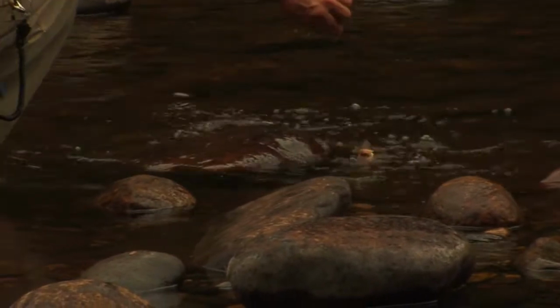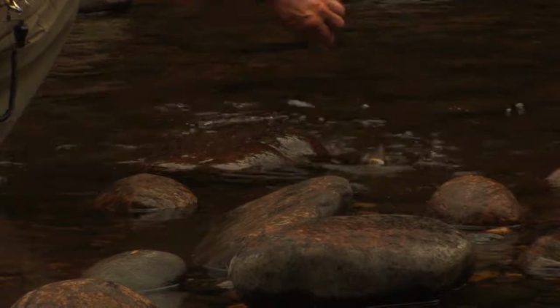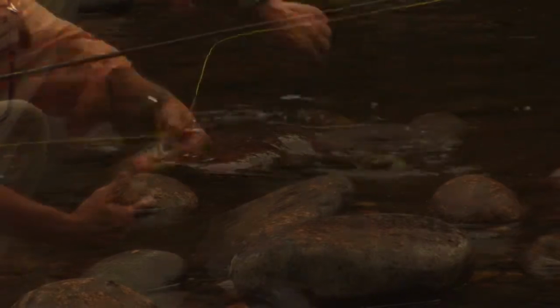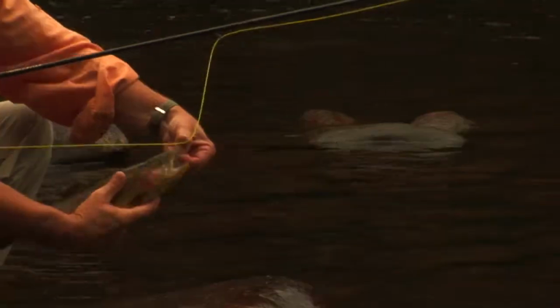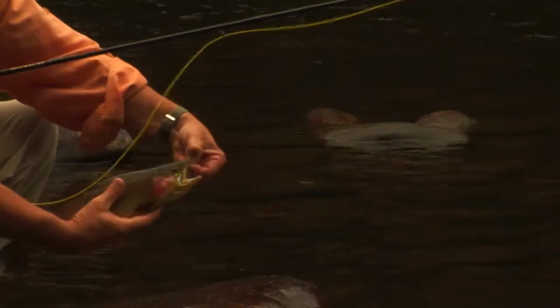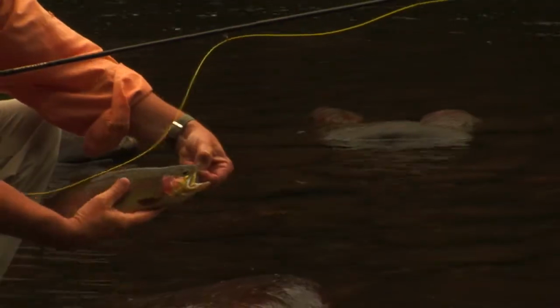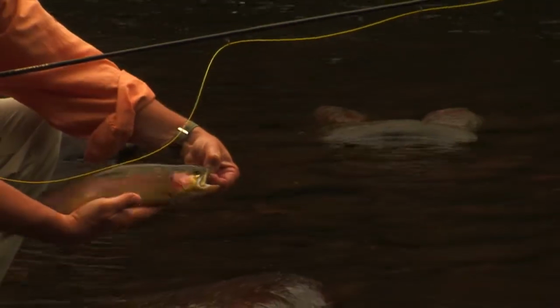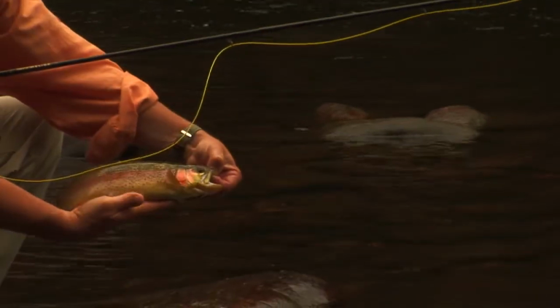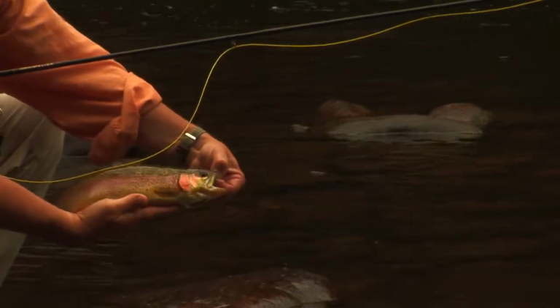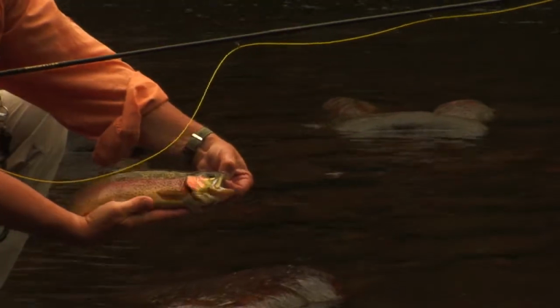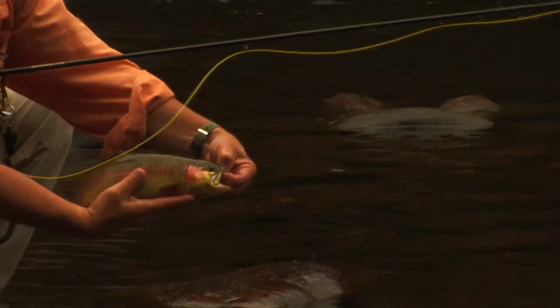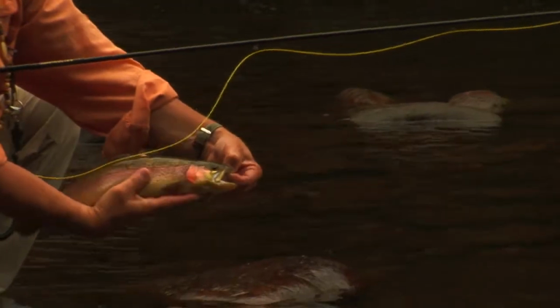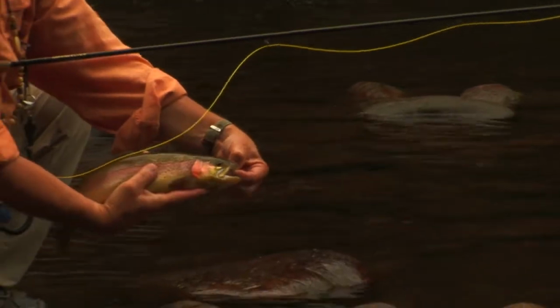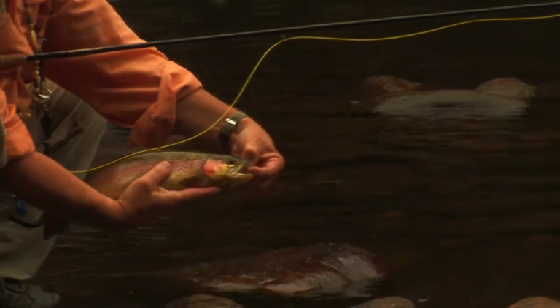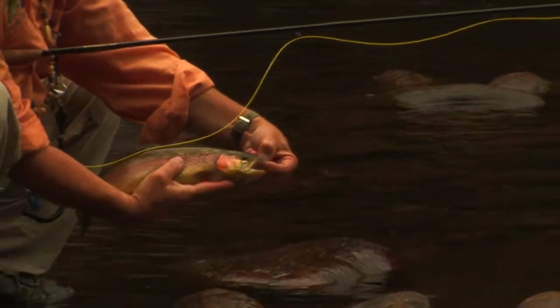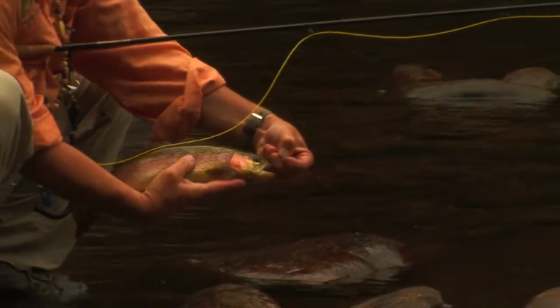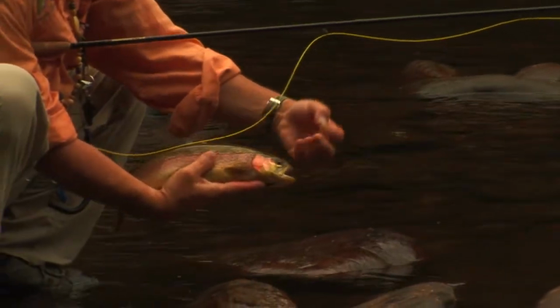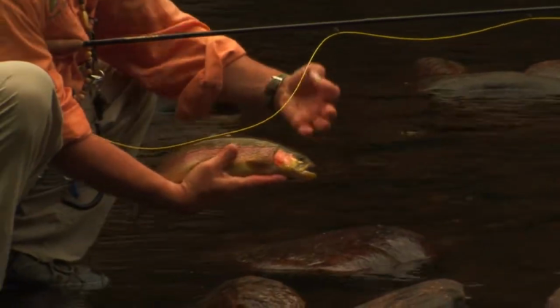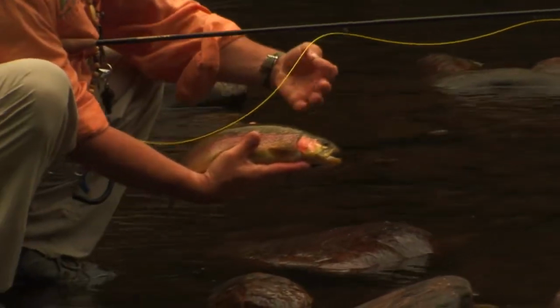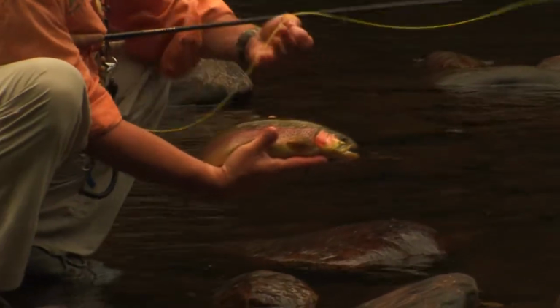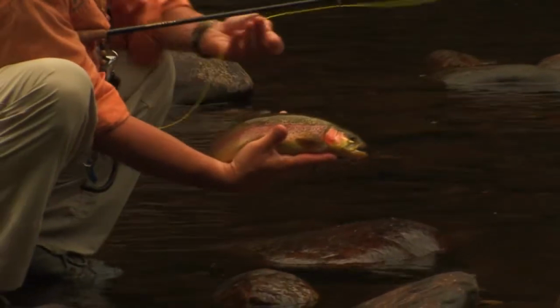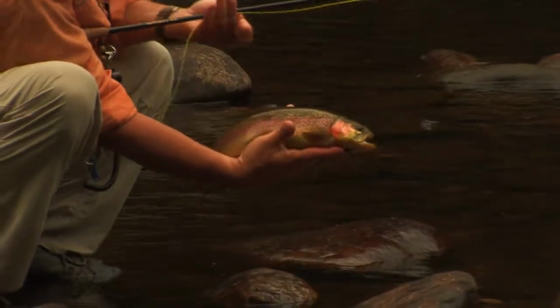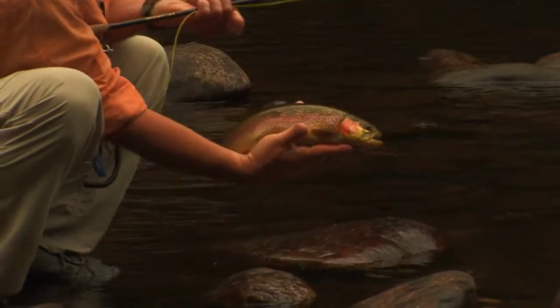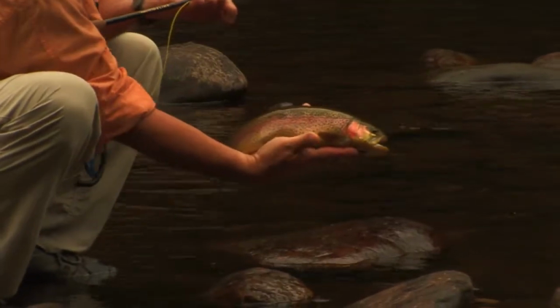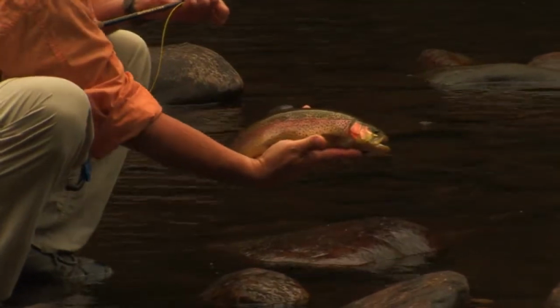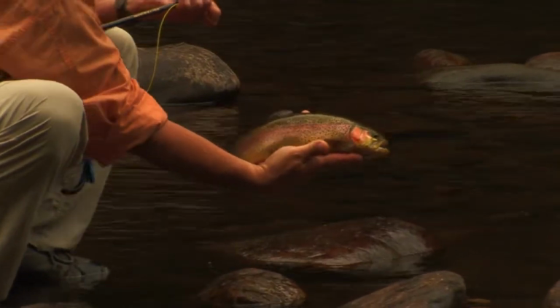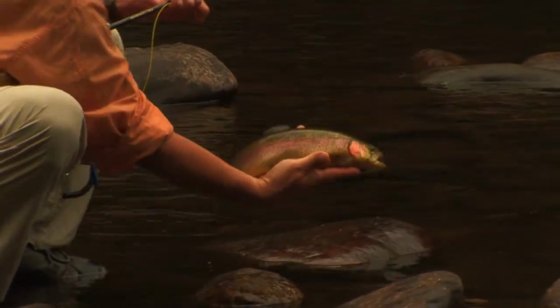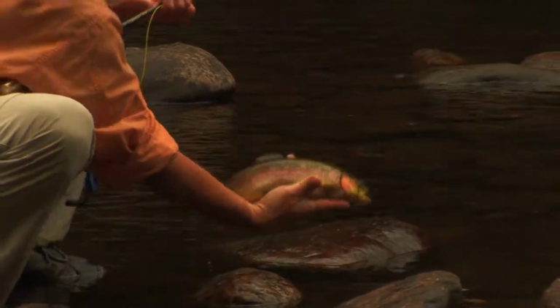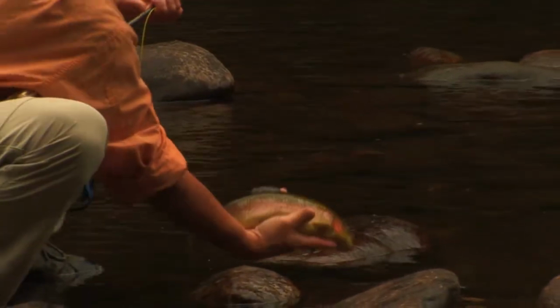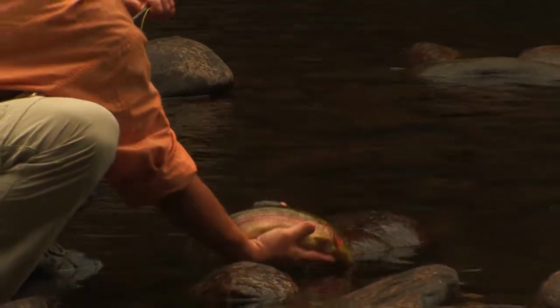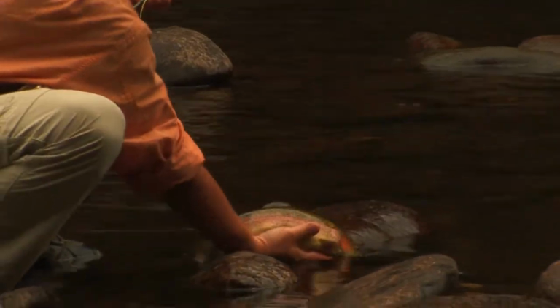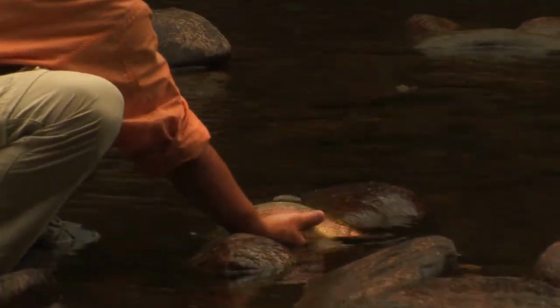It's not always going to be catching fish while you're fly fishing, but it's good to know if you're fishing over fish.